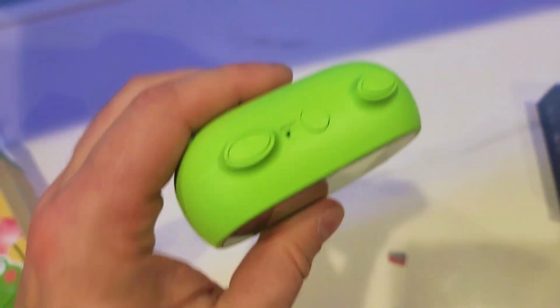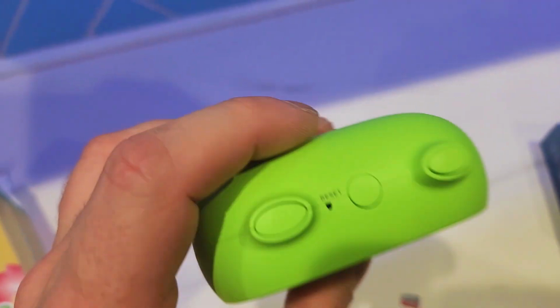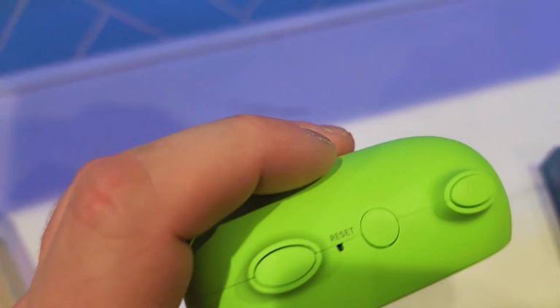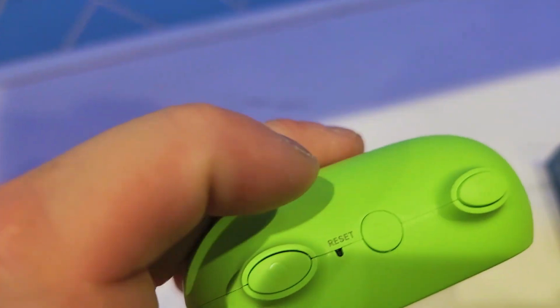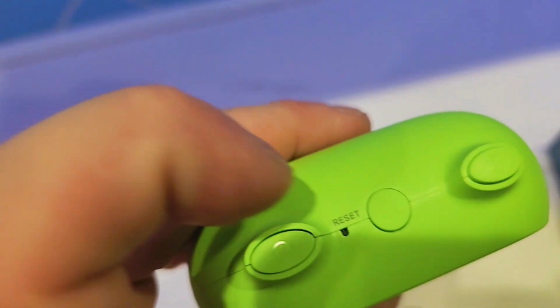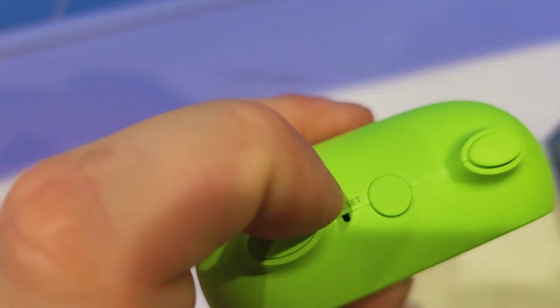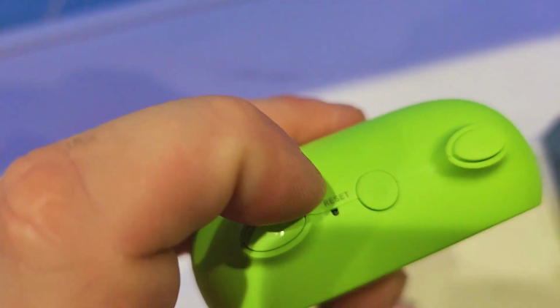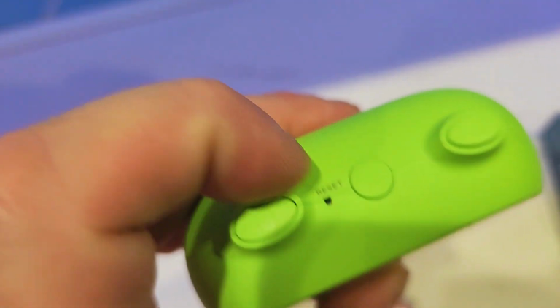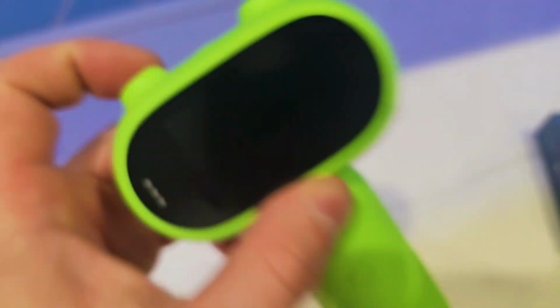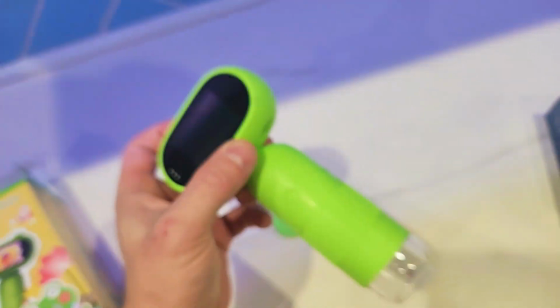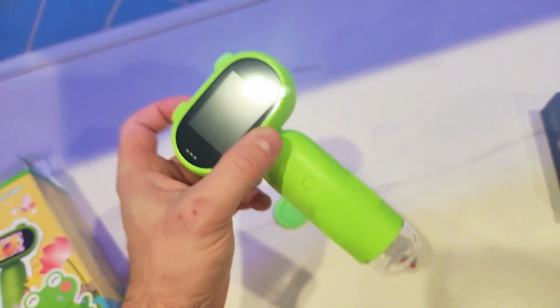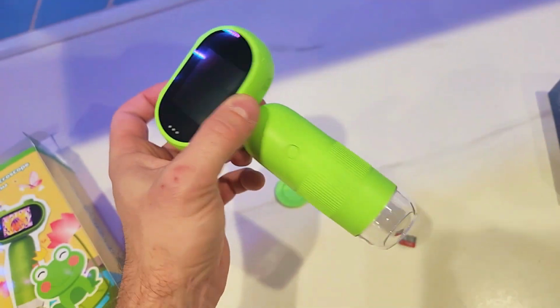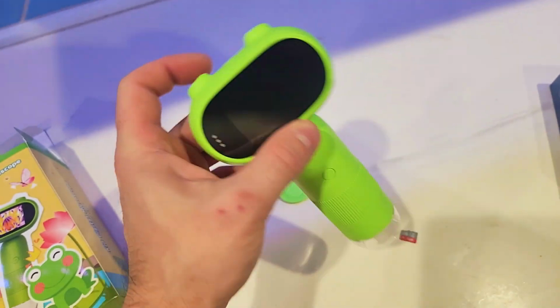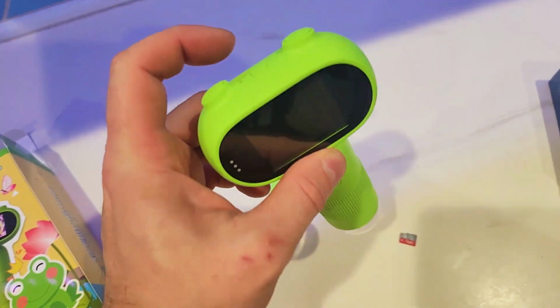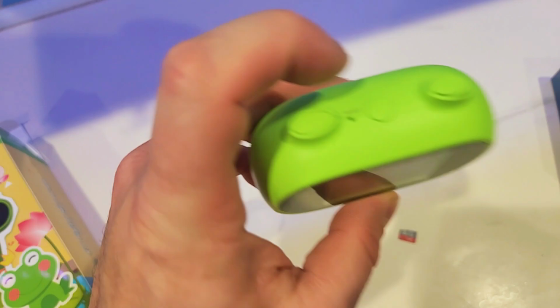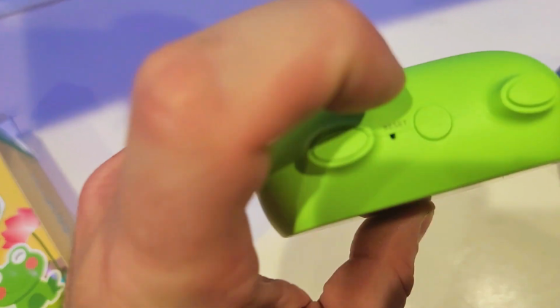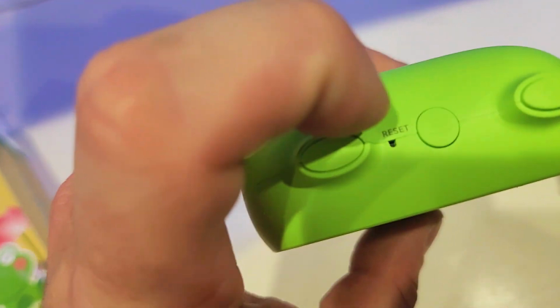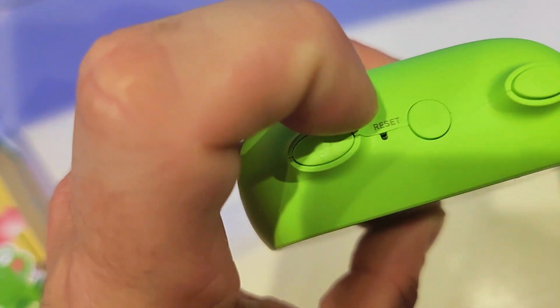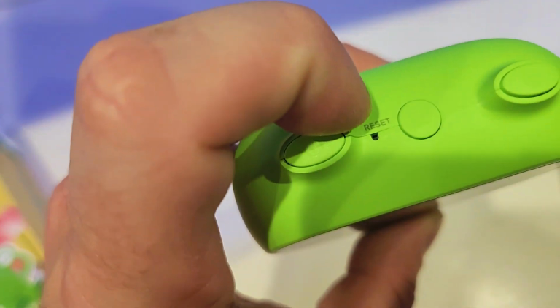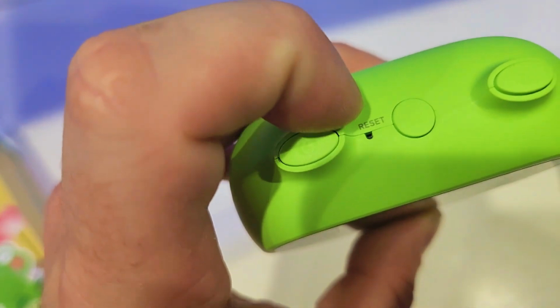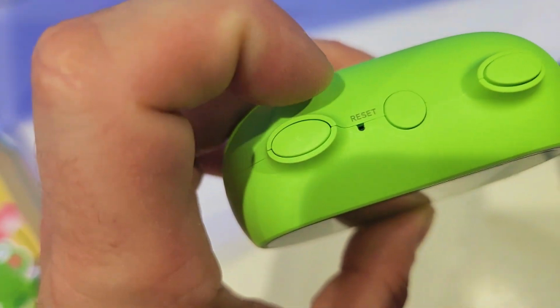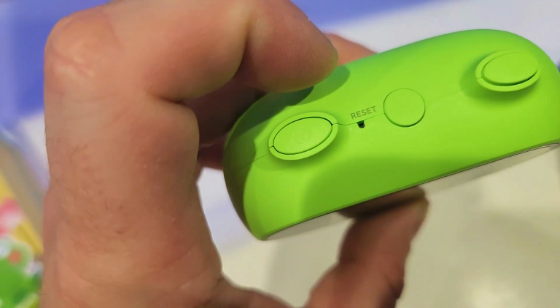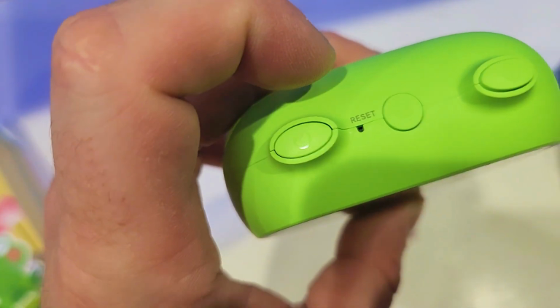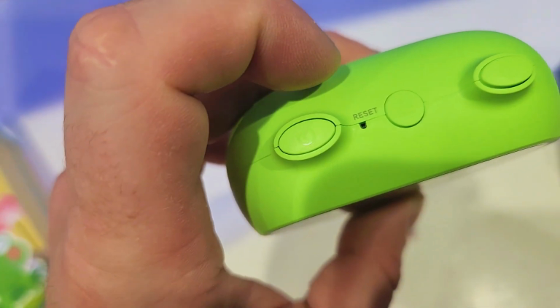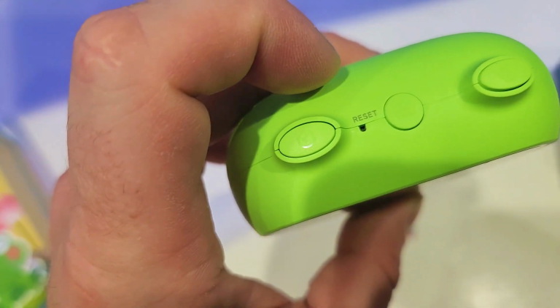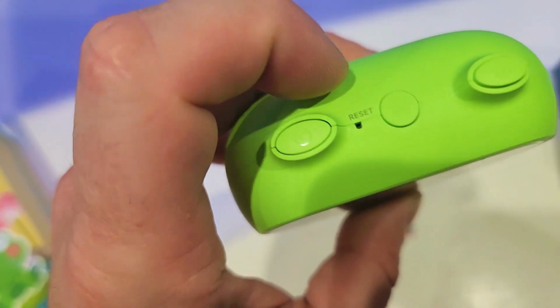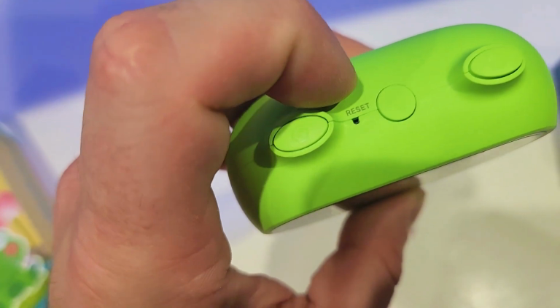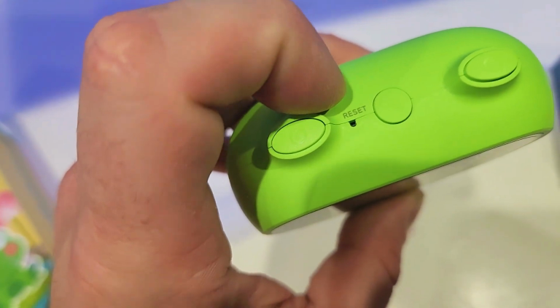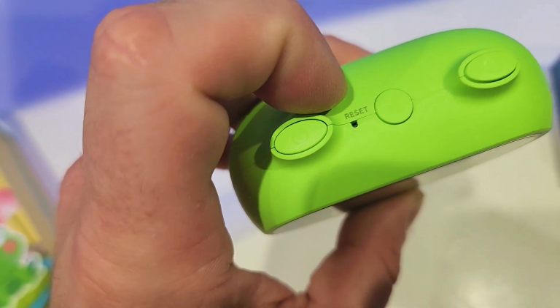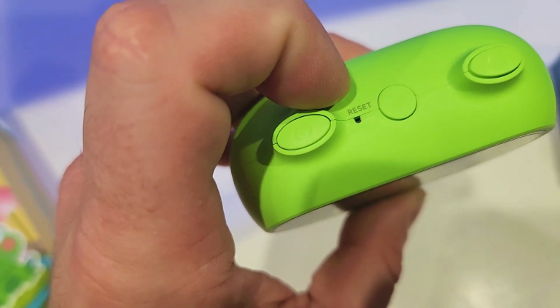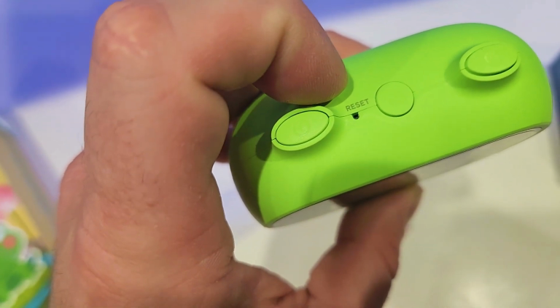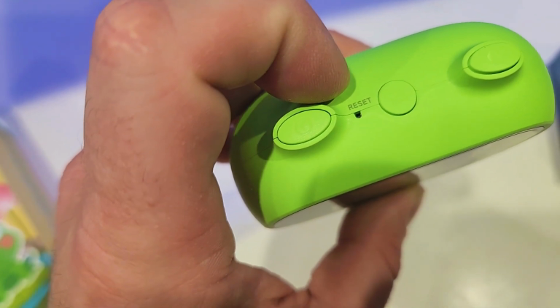At the very top you have your reset button. If the microscope is giving you issues, just put a pin in here and hold it for about 5 to 10 seconds and it will reset all the settings.